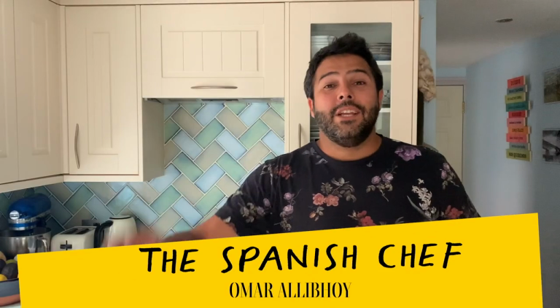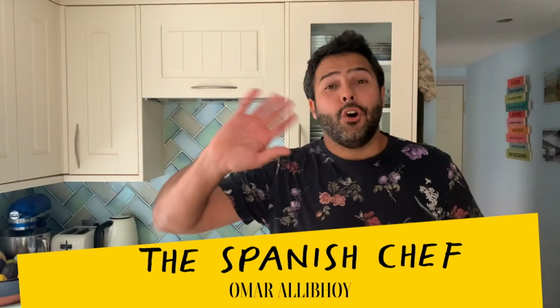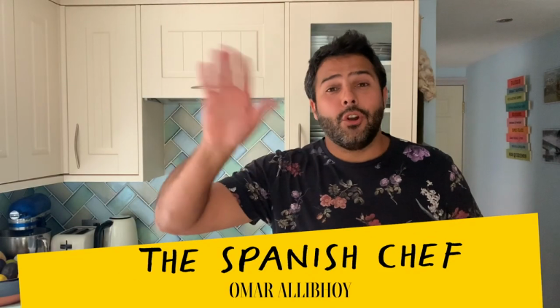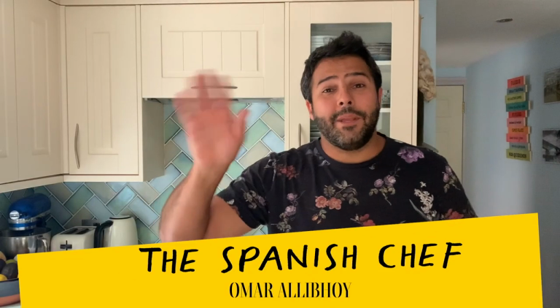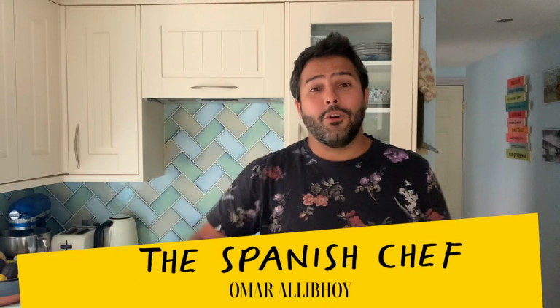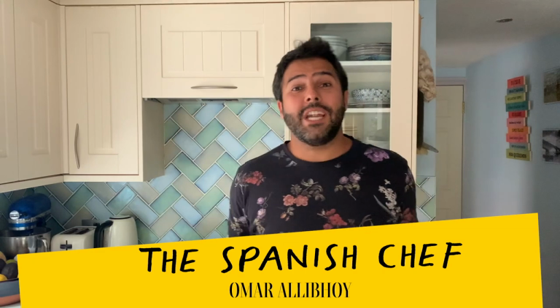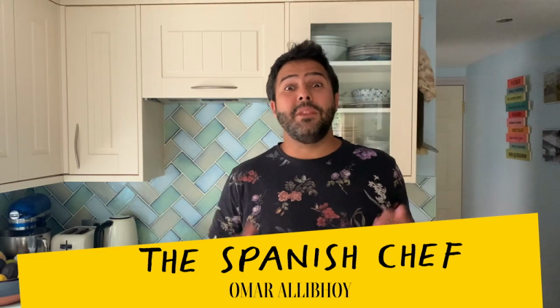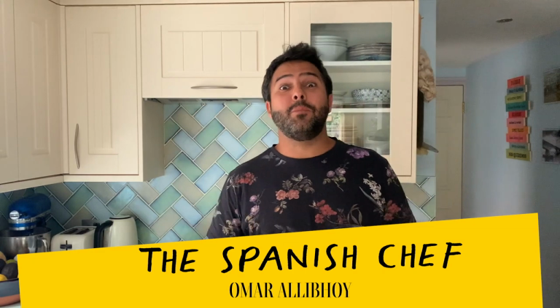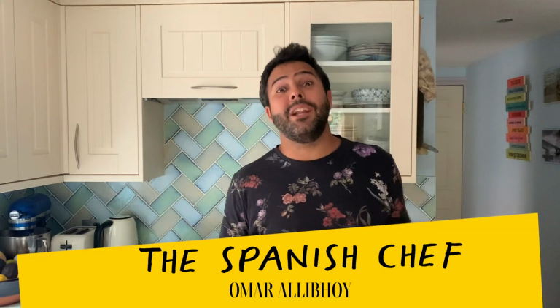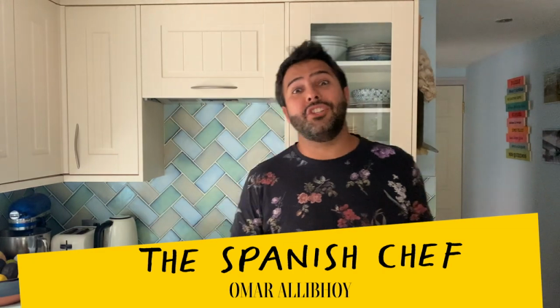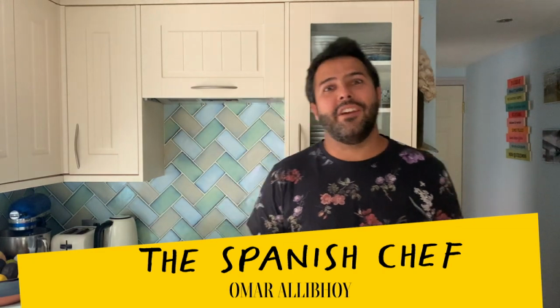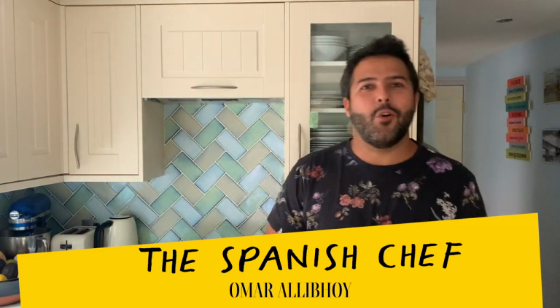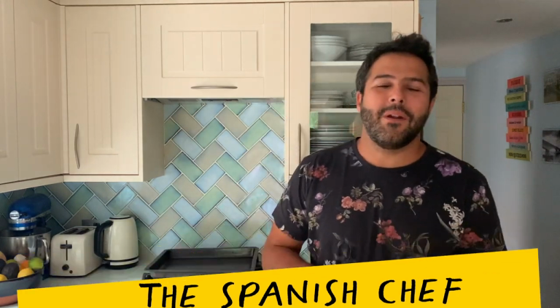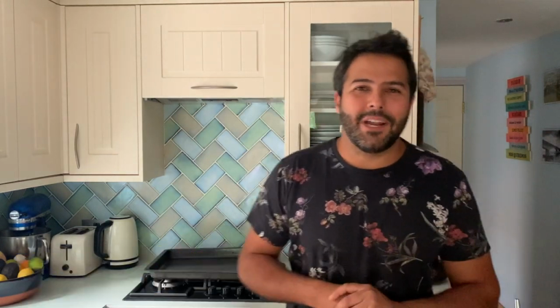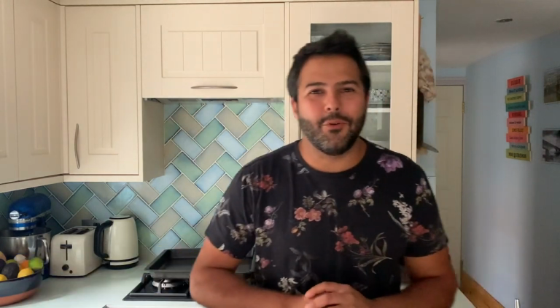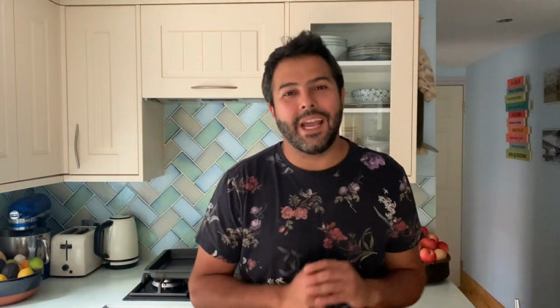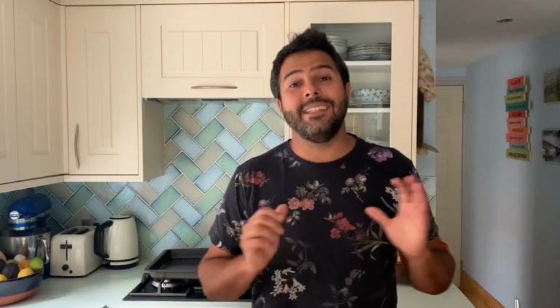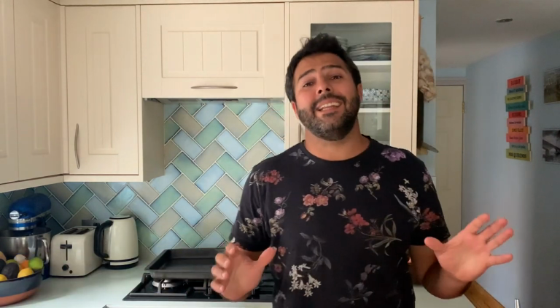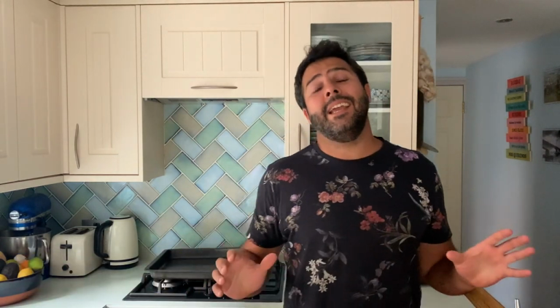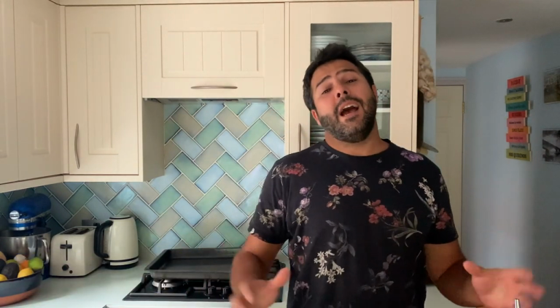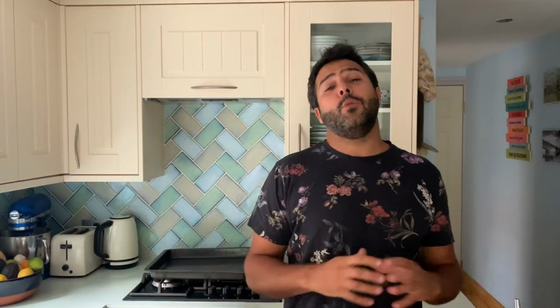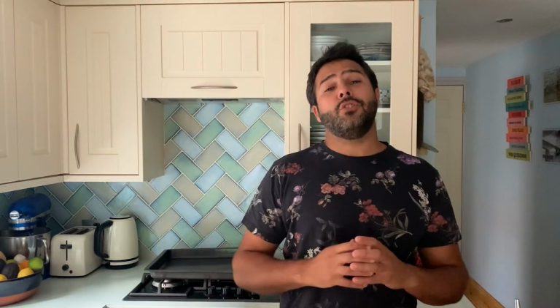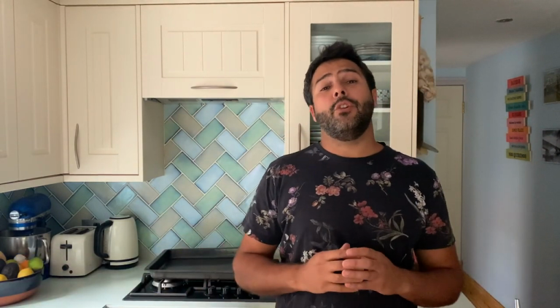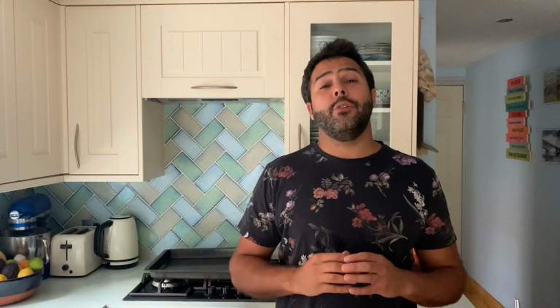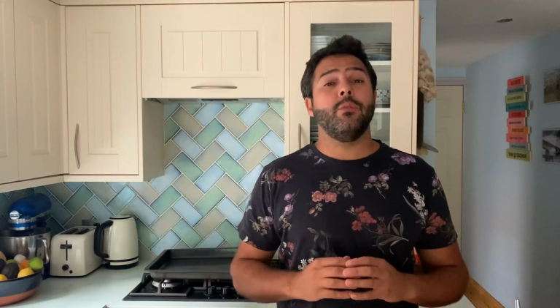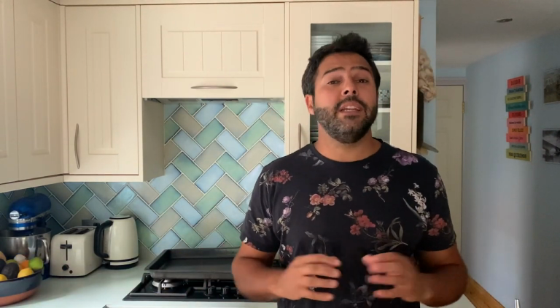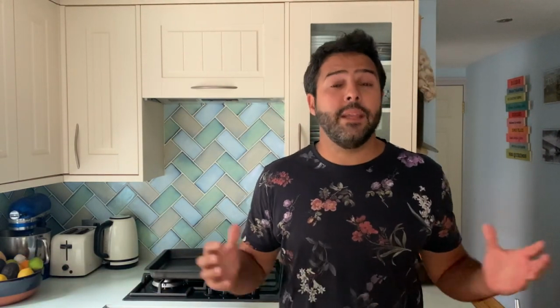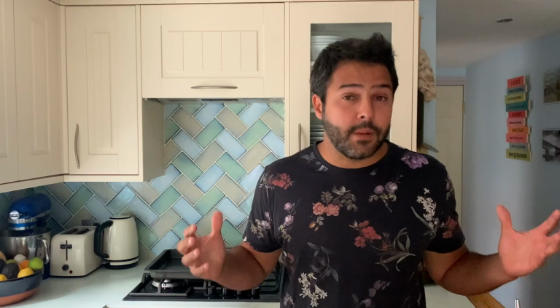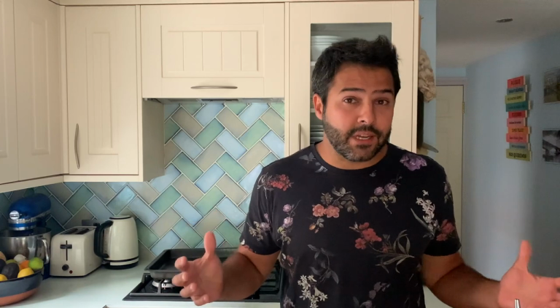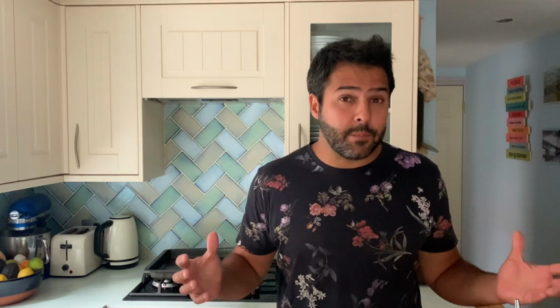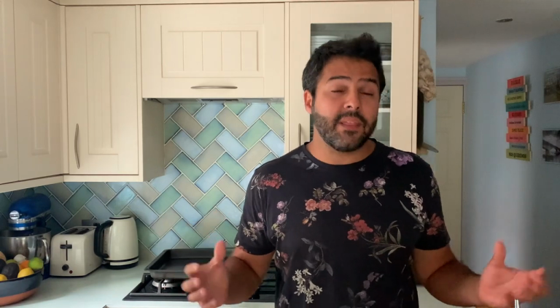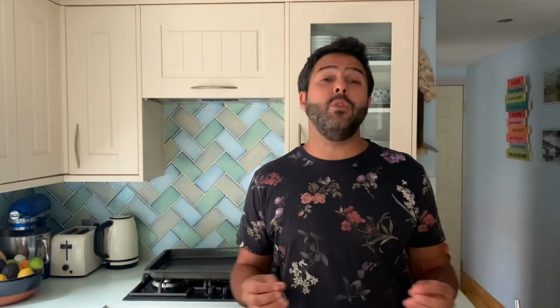Hola amigos! I'm the Spanish chef Omar Ali Boy and today I want to show you a really simple recipe that we don't cook enough of.